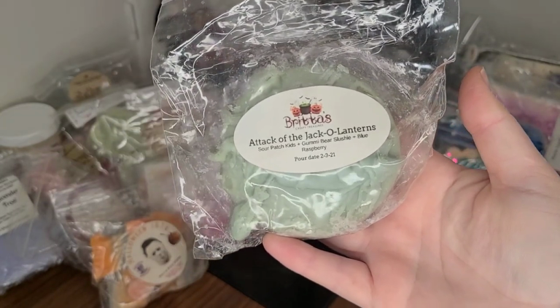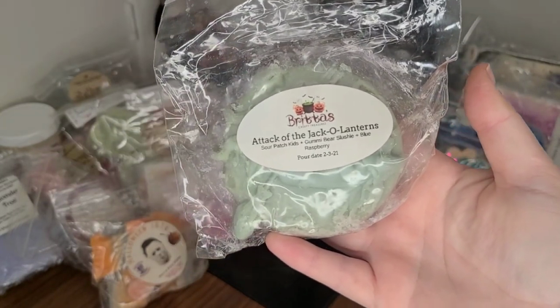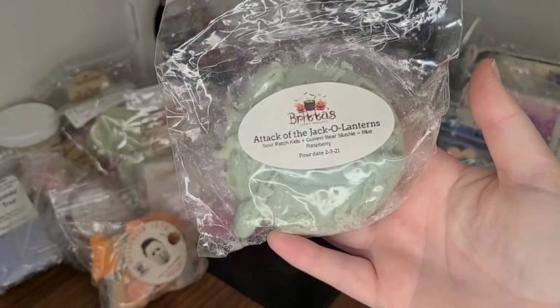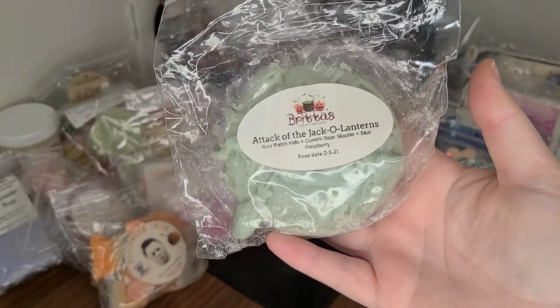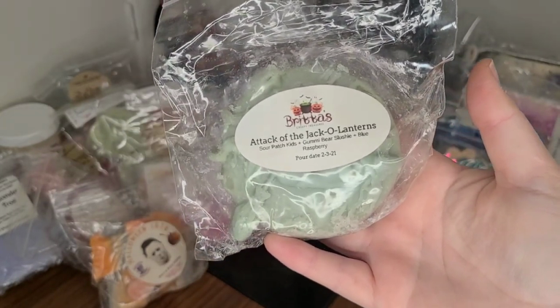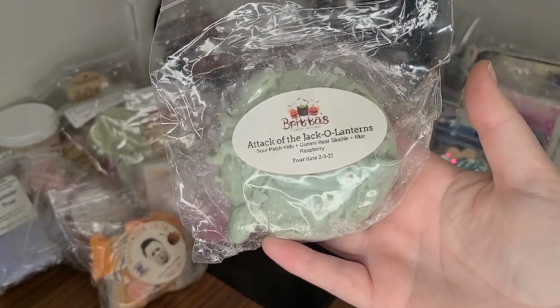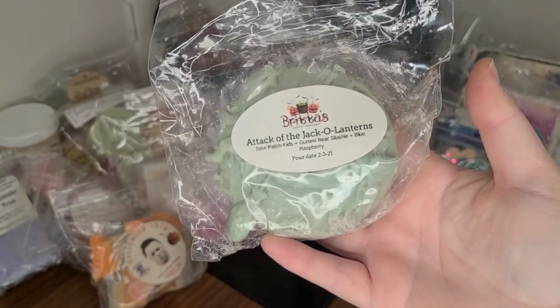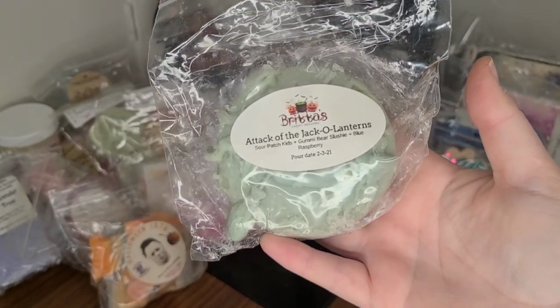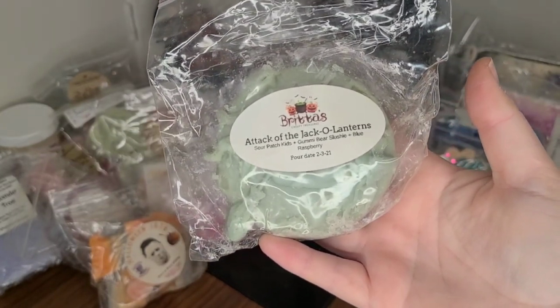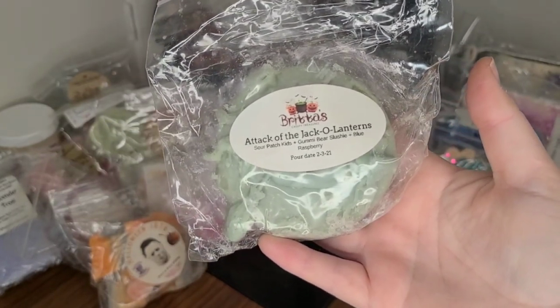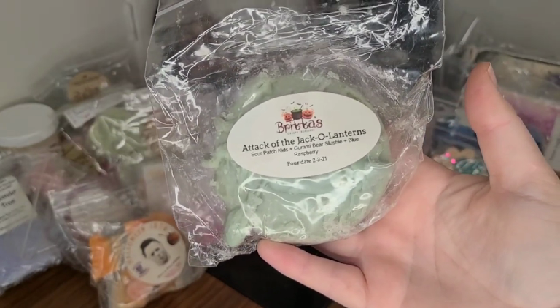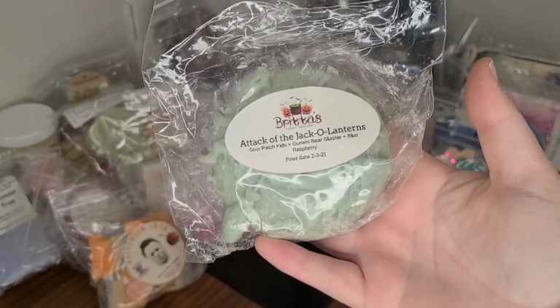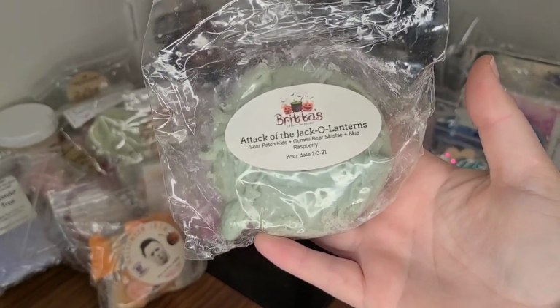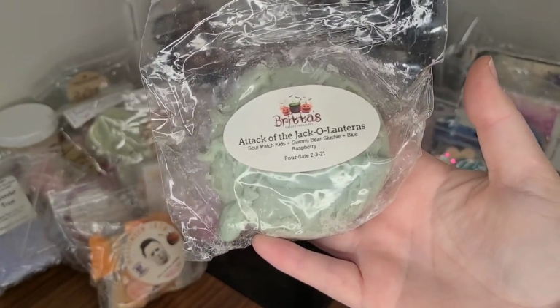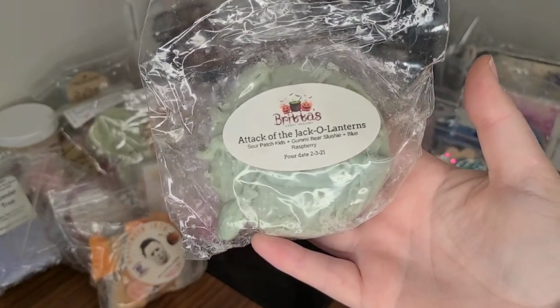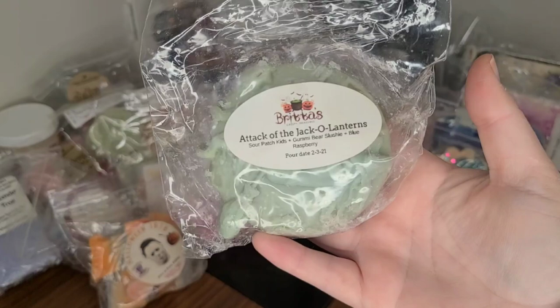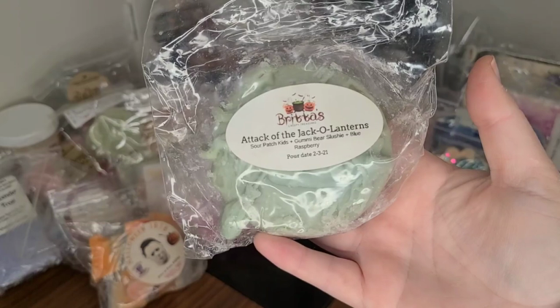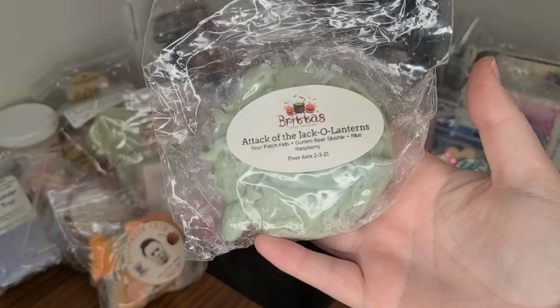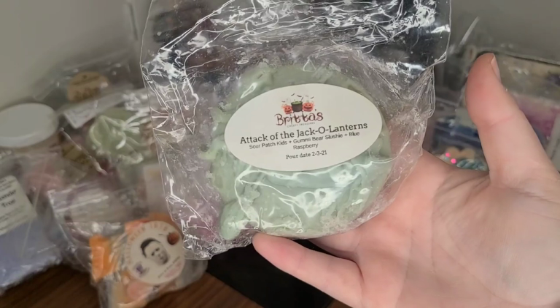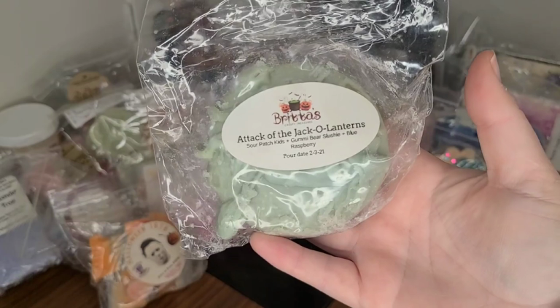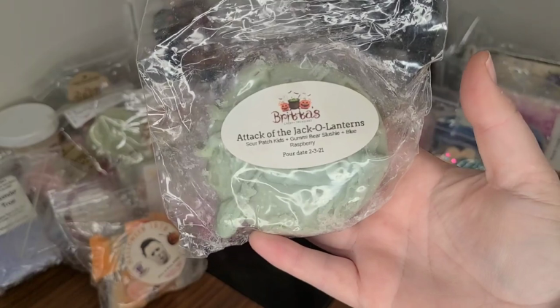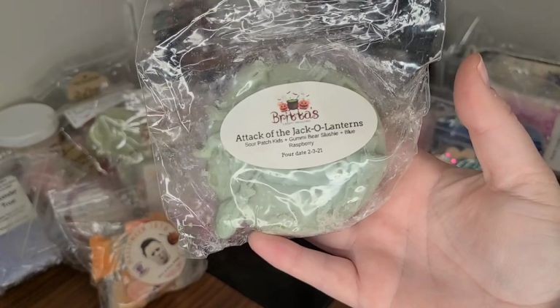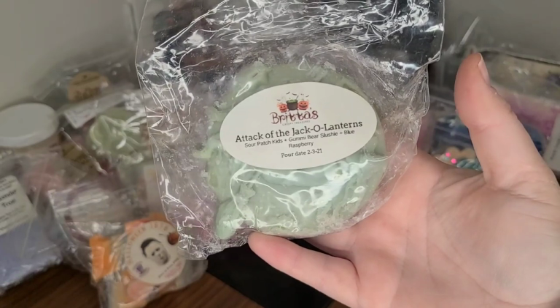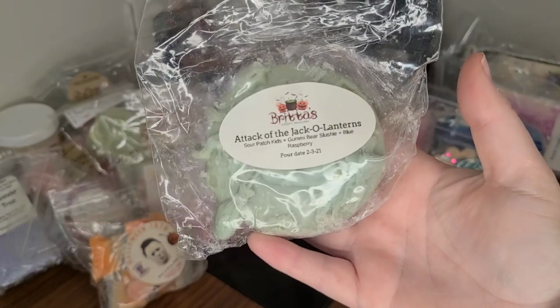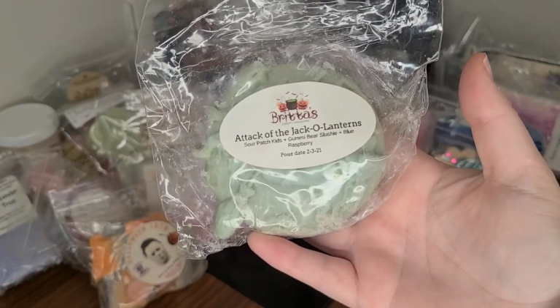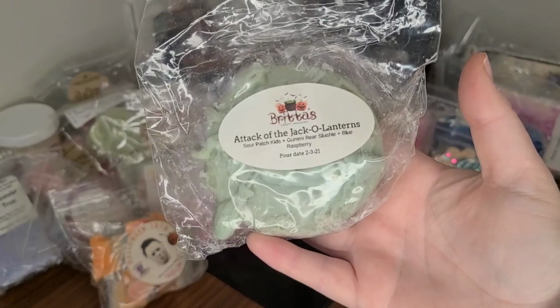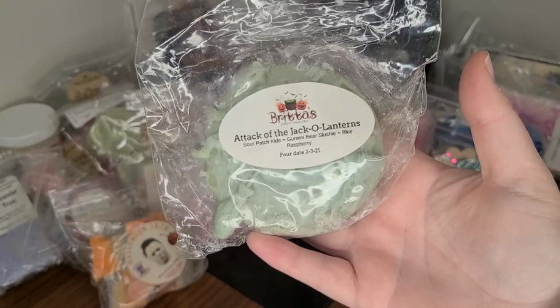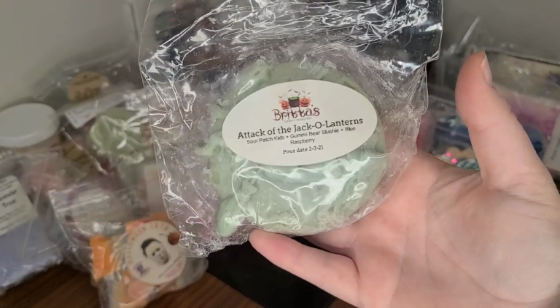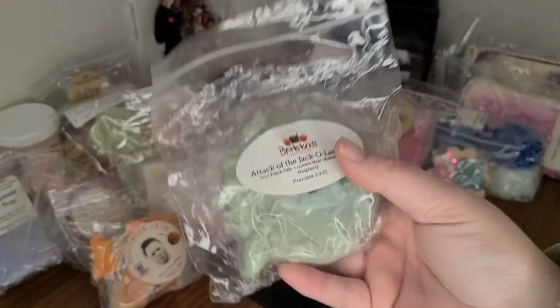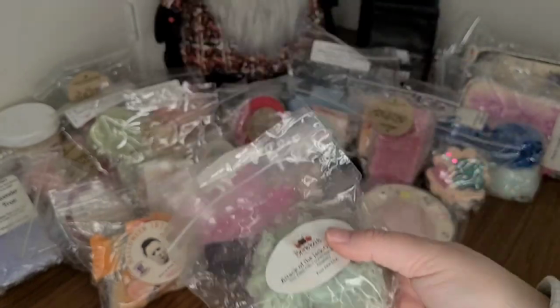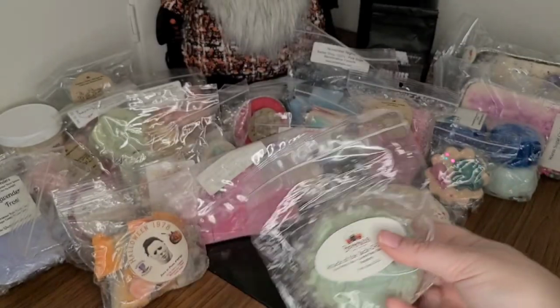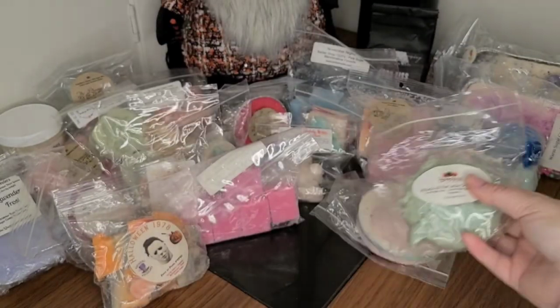Britta's Attack of the Jack-o'-lanterns — this is a rollover. Sour Patch Kids, Gummy Bear Slushie, and Blue Raspberry.